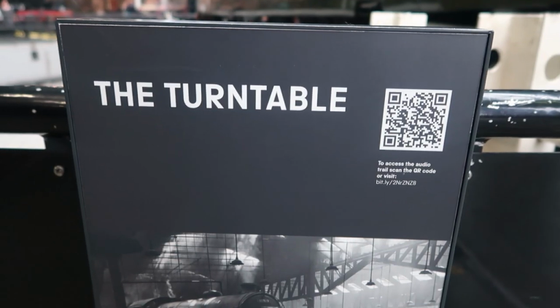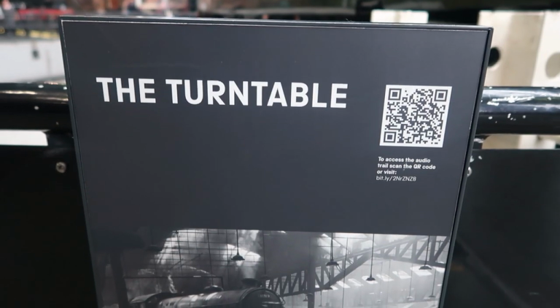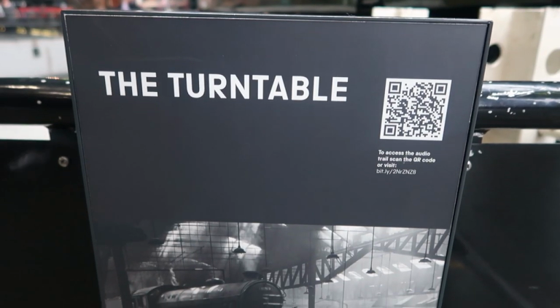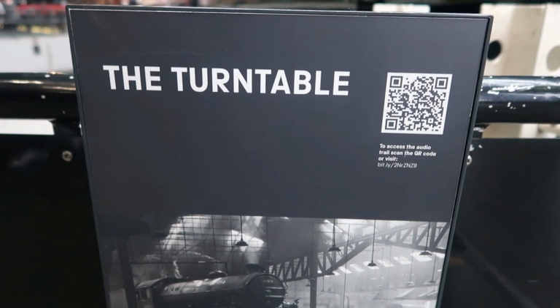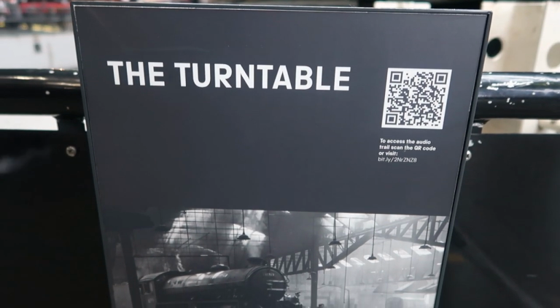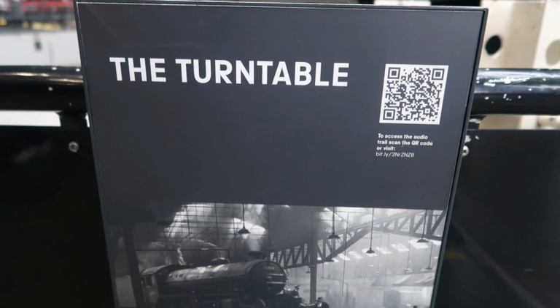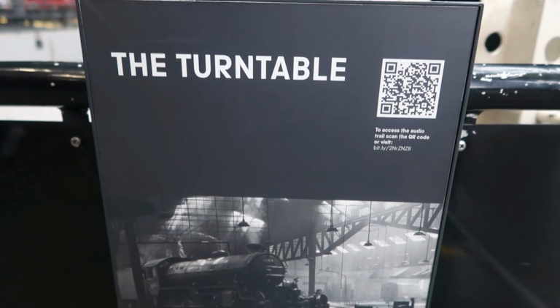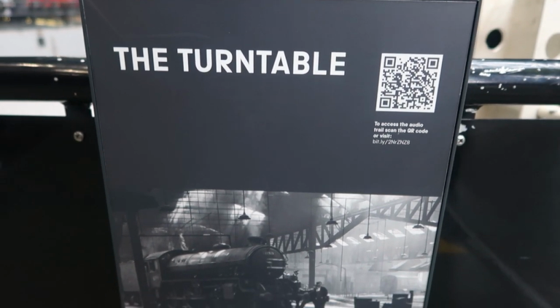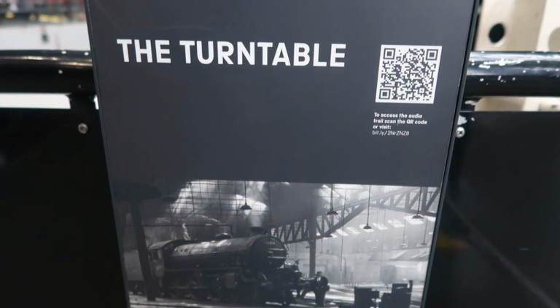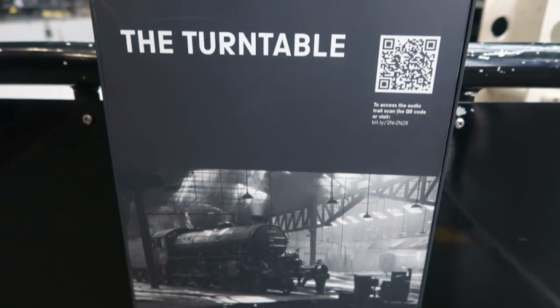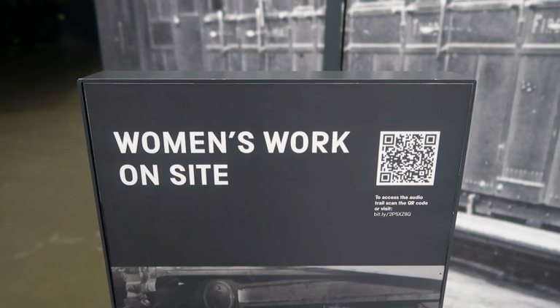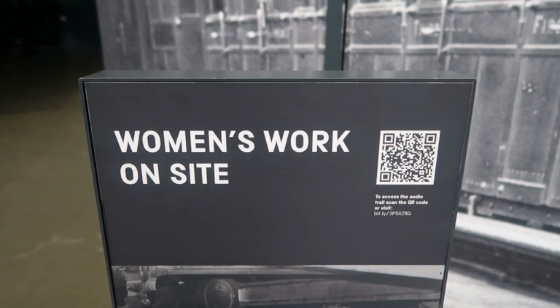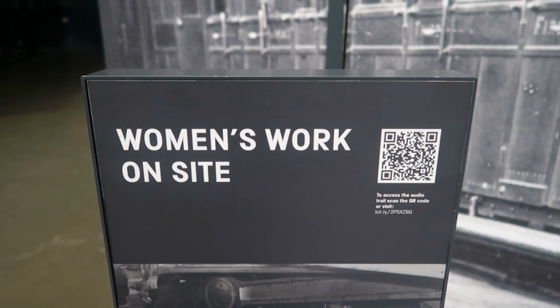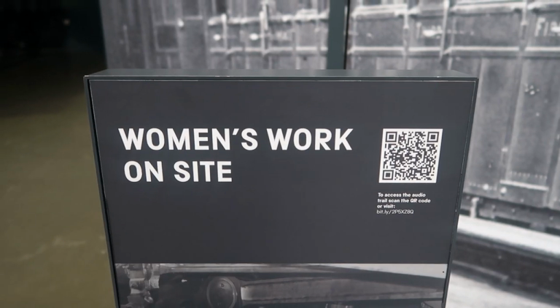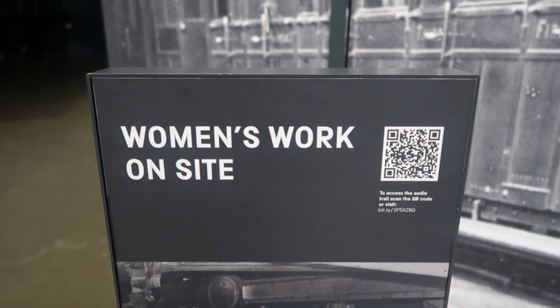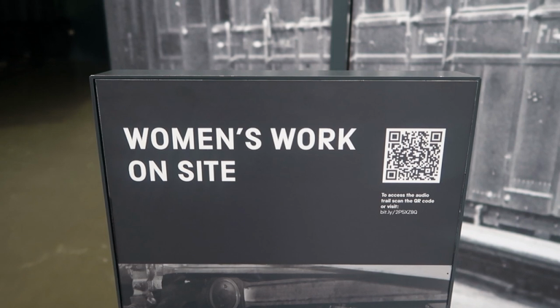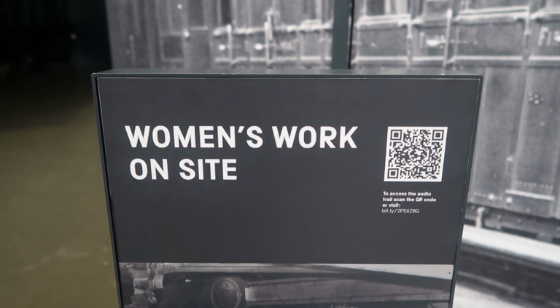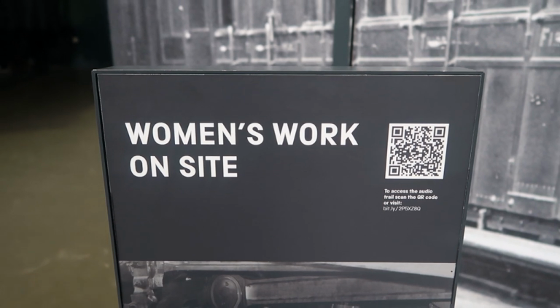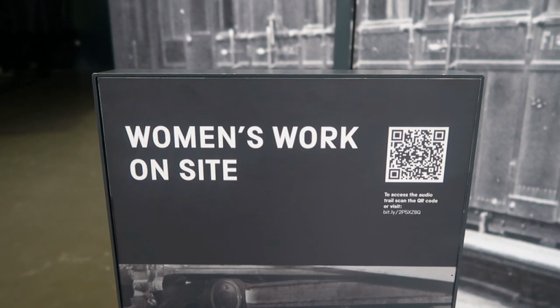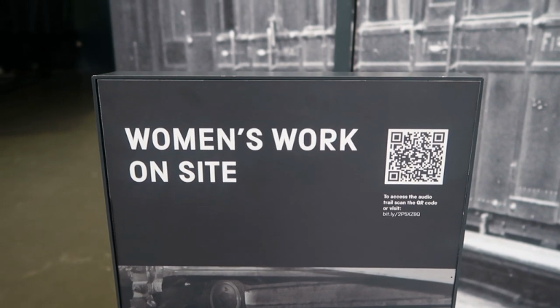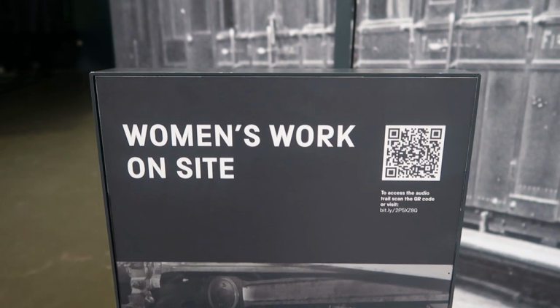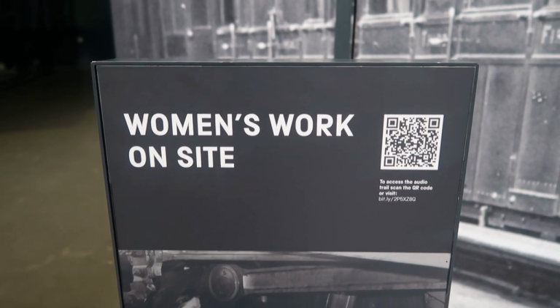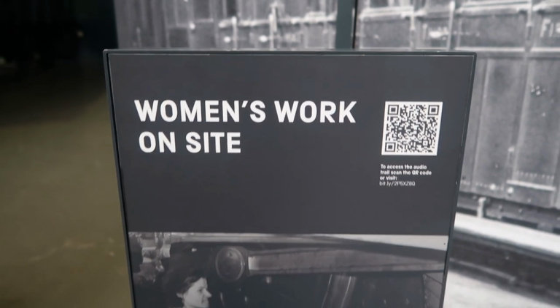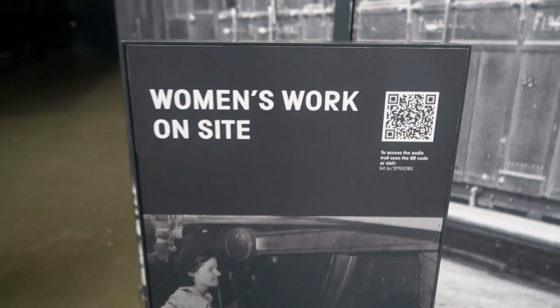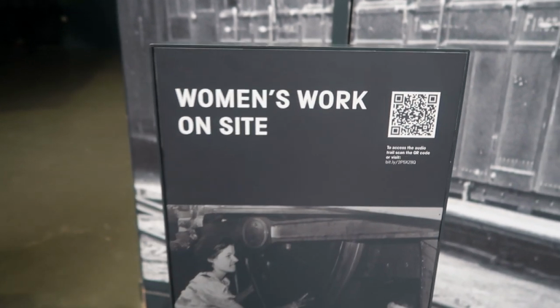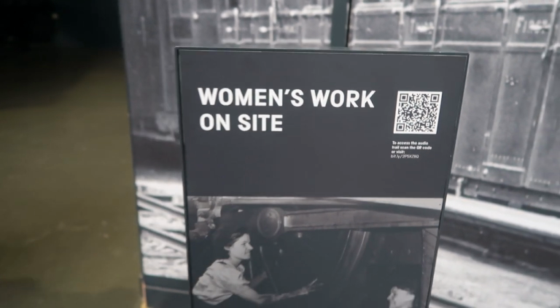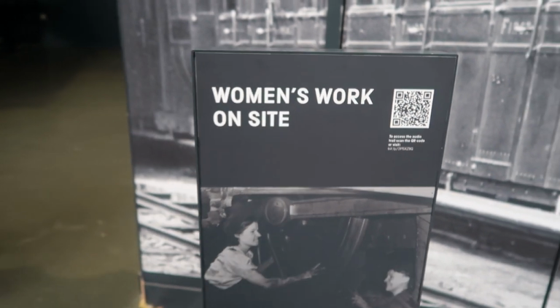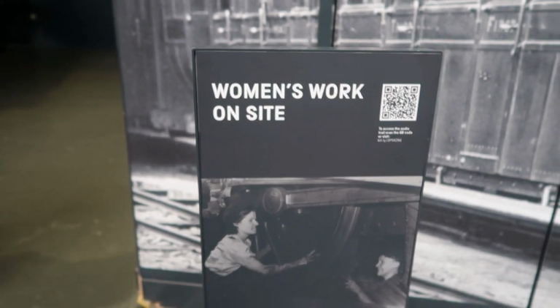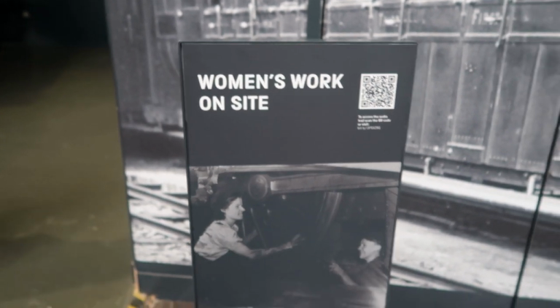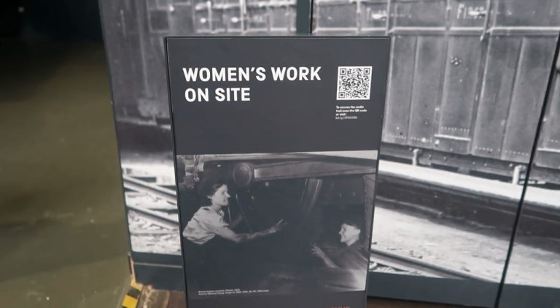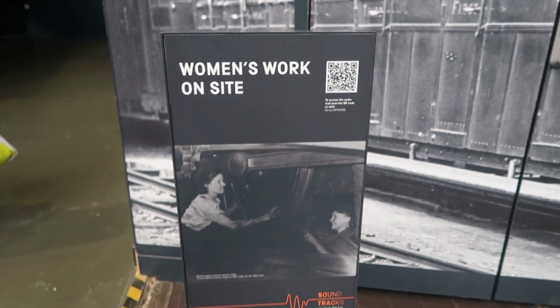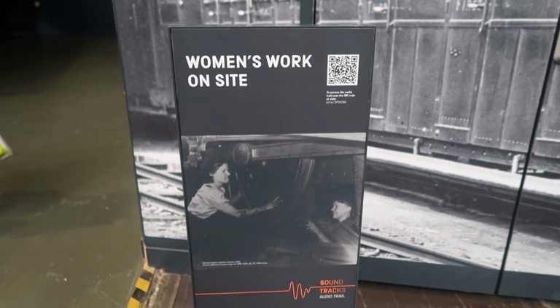They've got lots of signs around with QR codes on, and they give you a little audio story about the subject at the top. Here we have one about women's work on site.